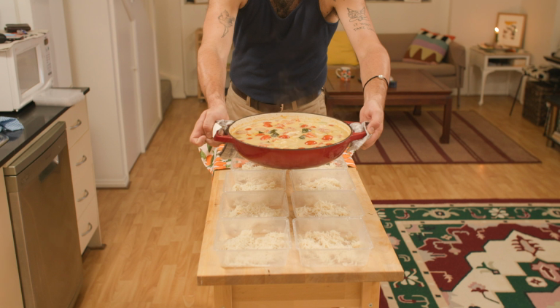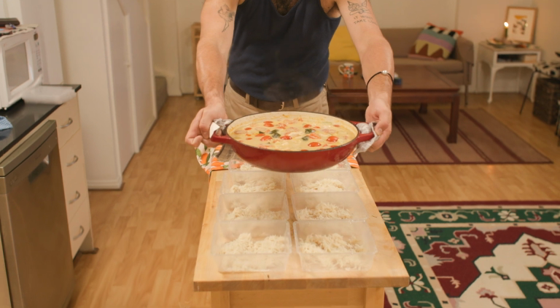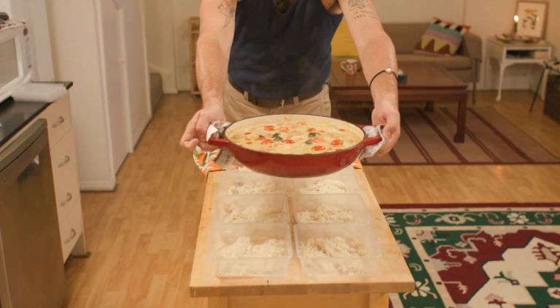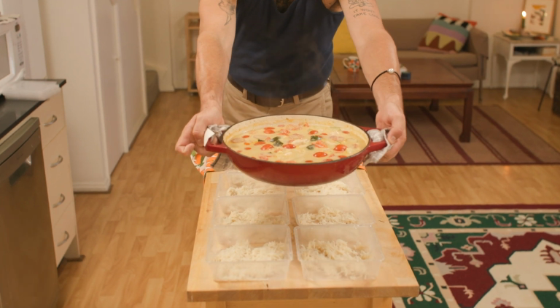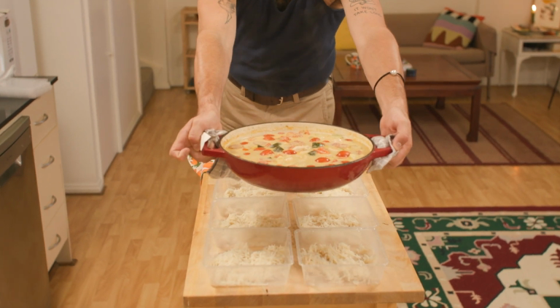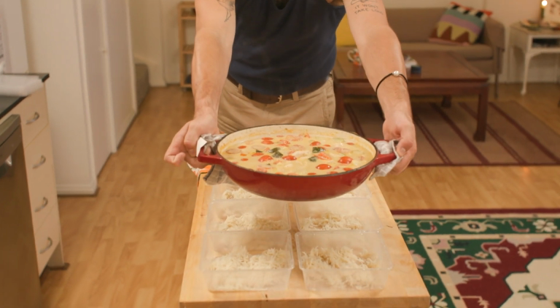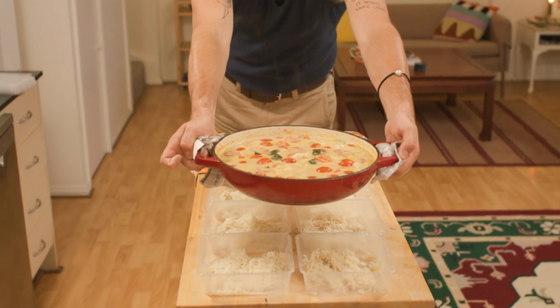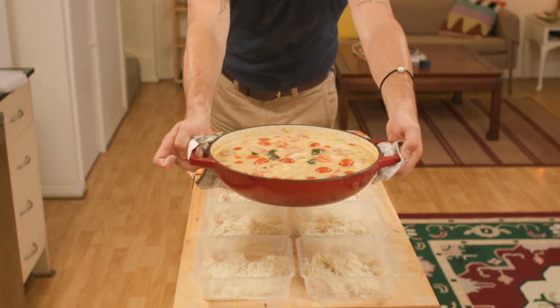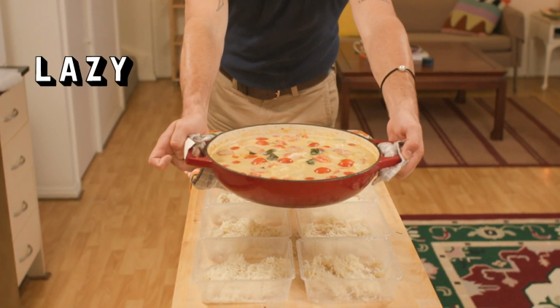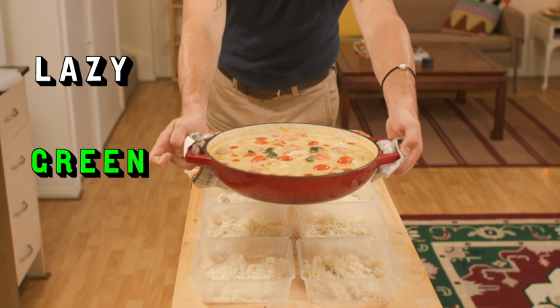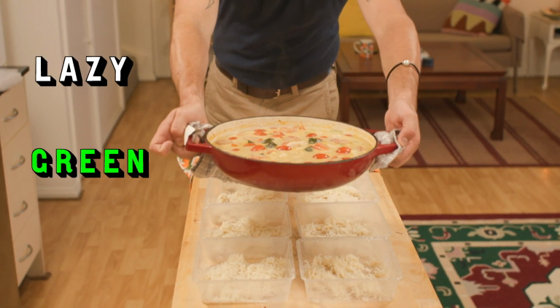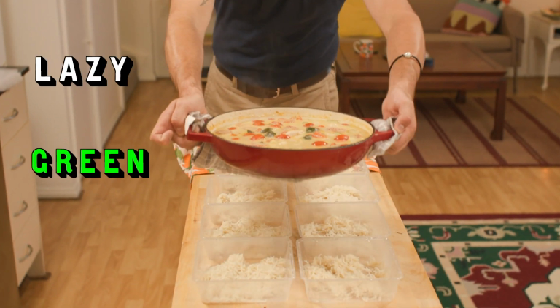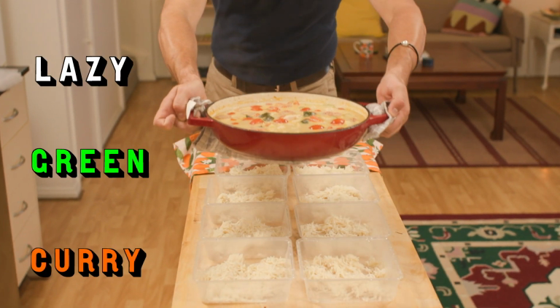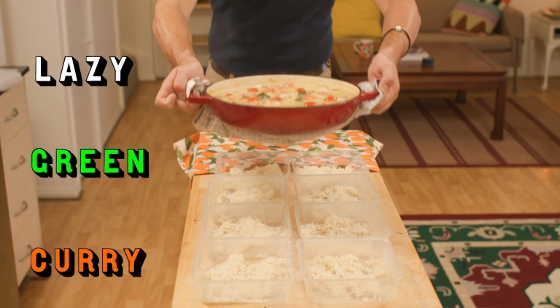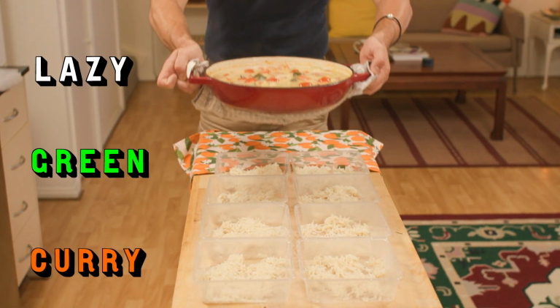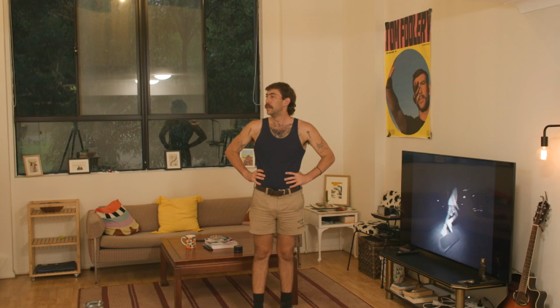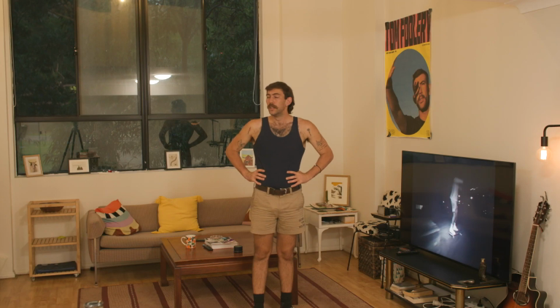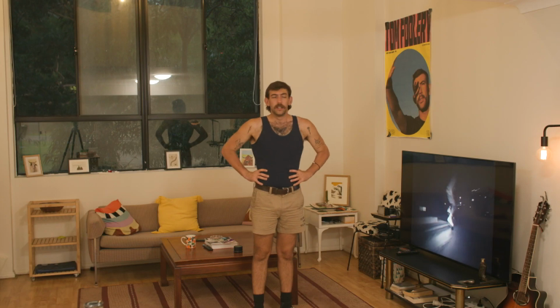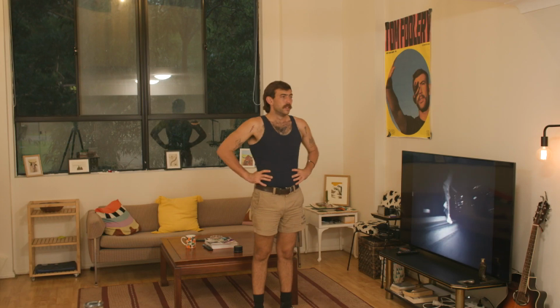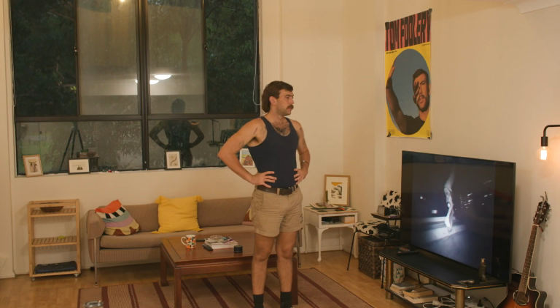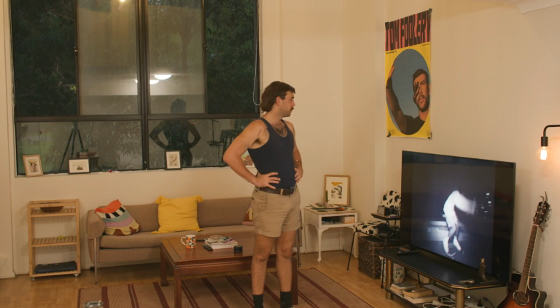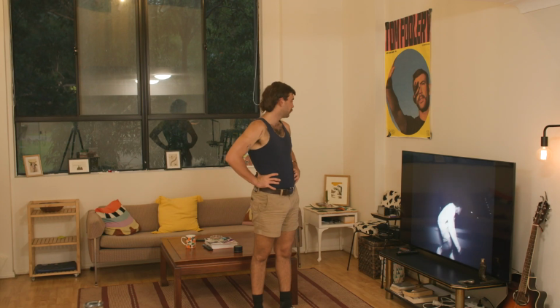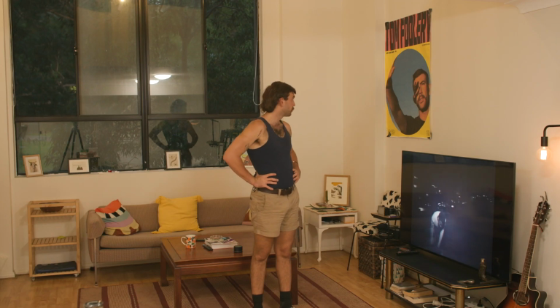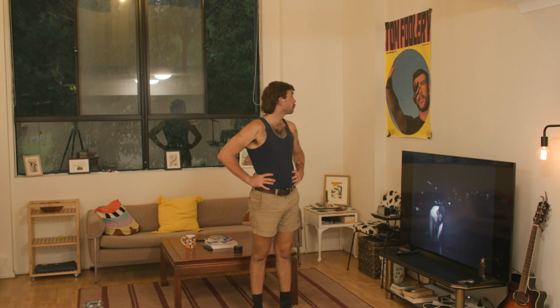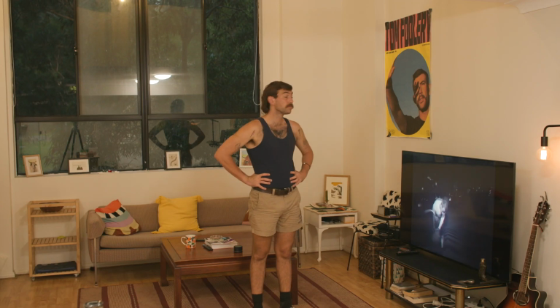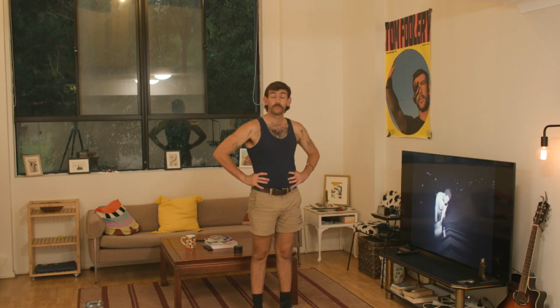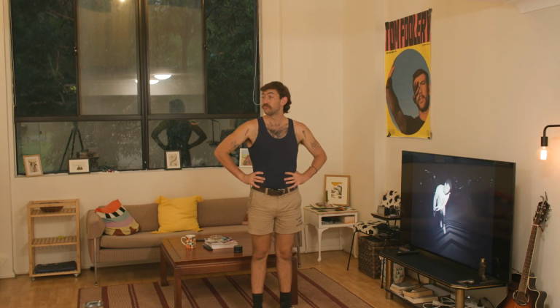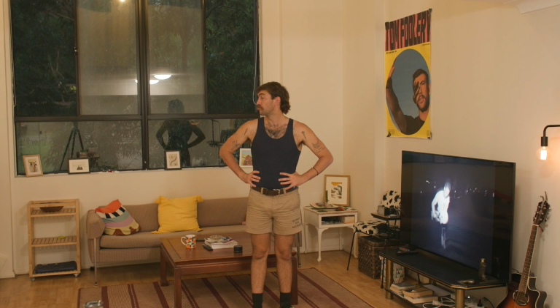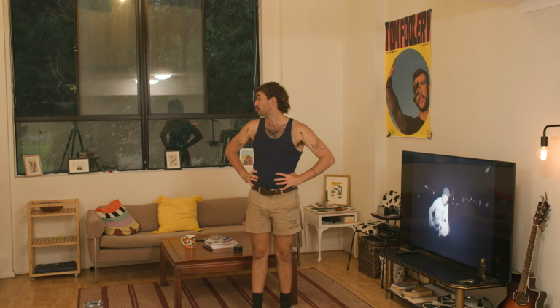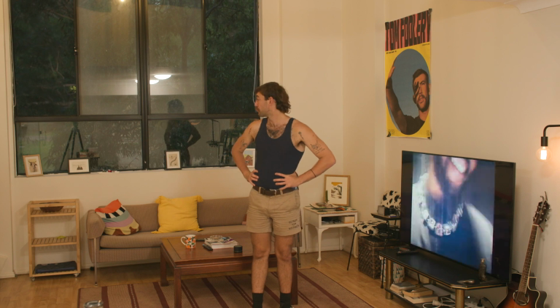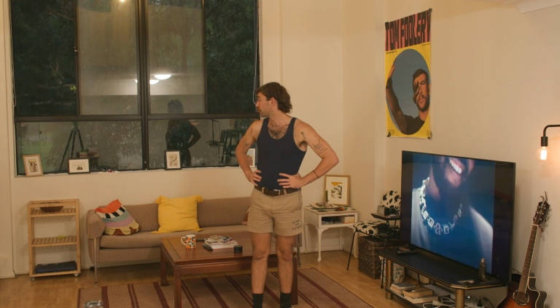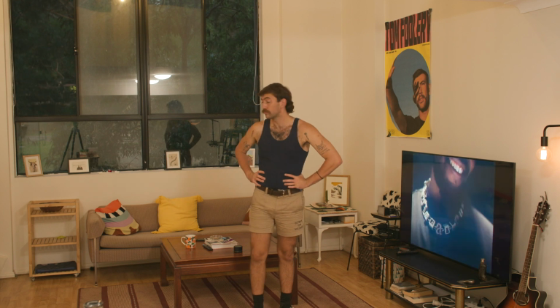Hey you mob, today we're going to be making a lazy green curry and I'm going to show you a little tour of my new house.